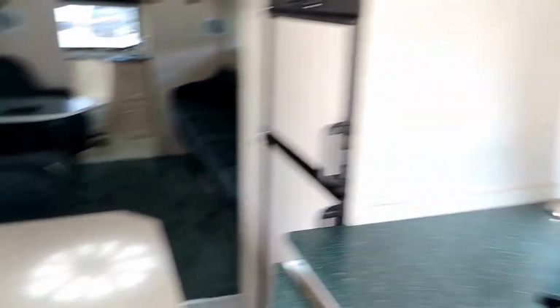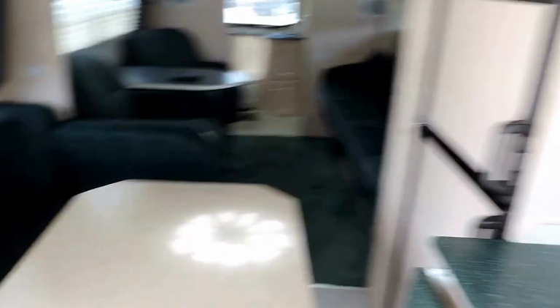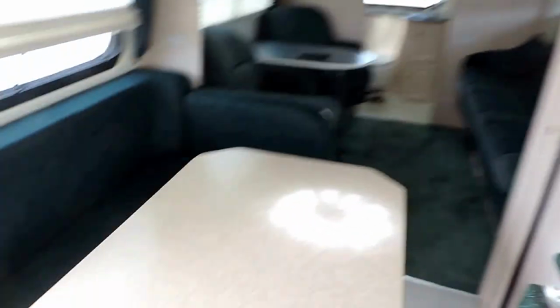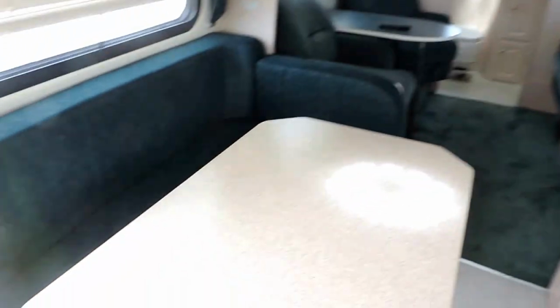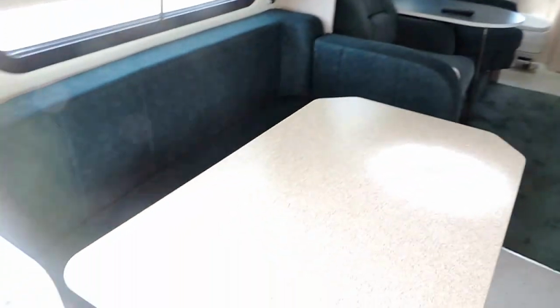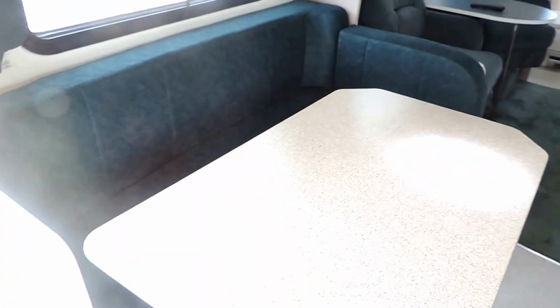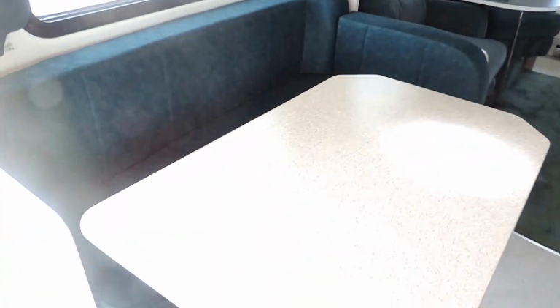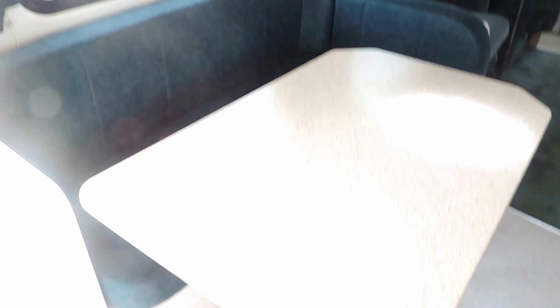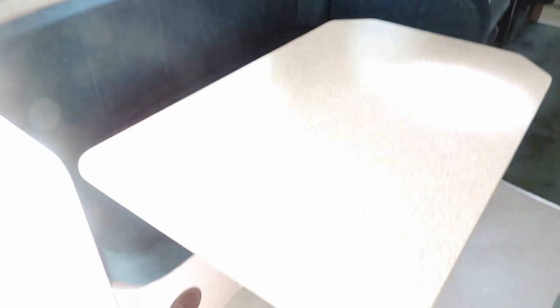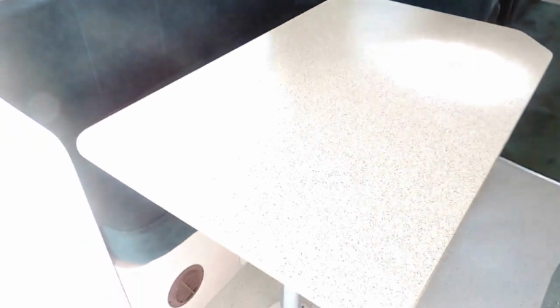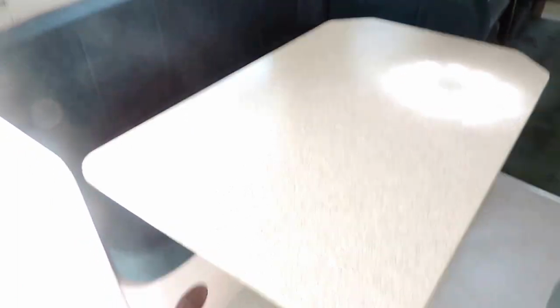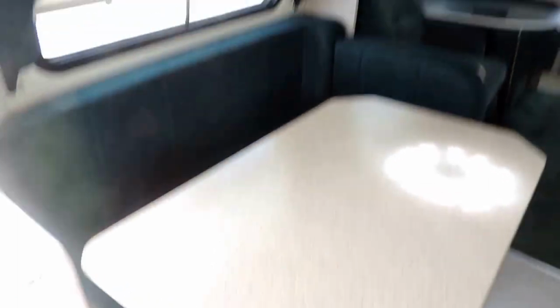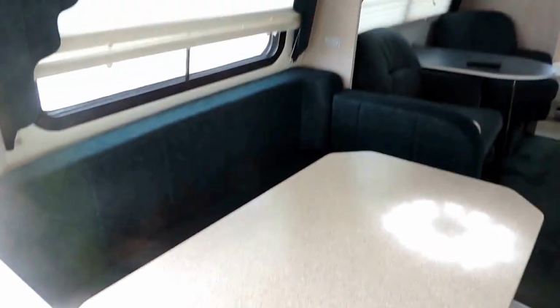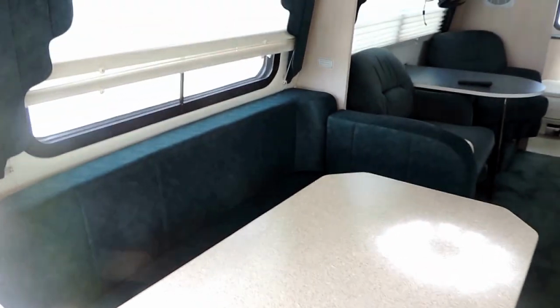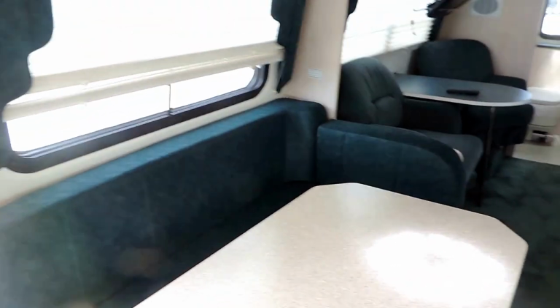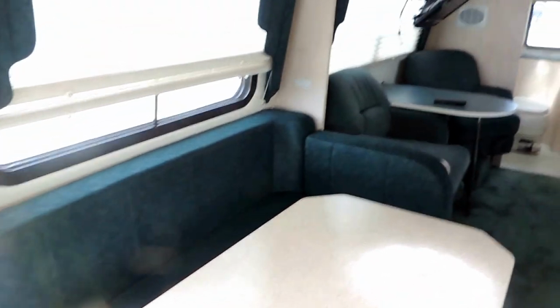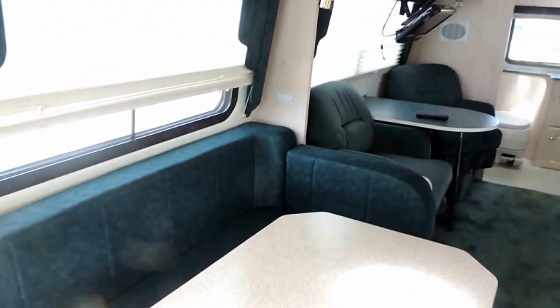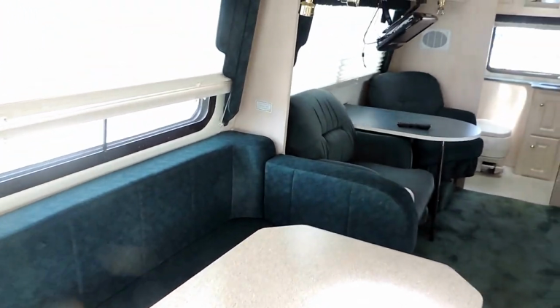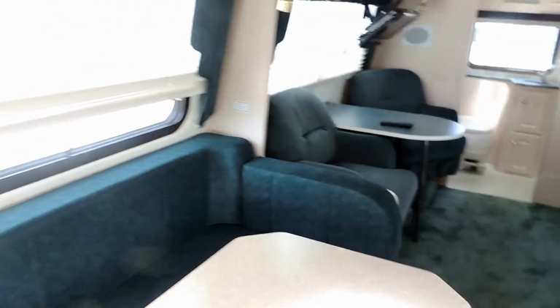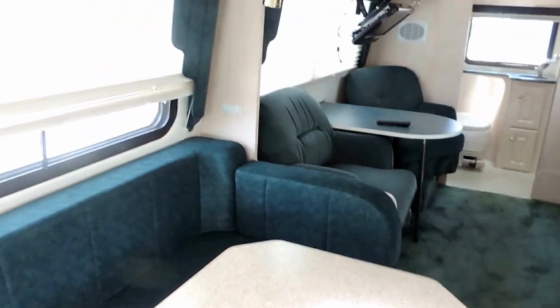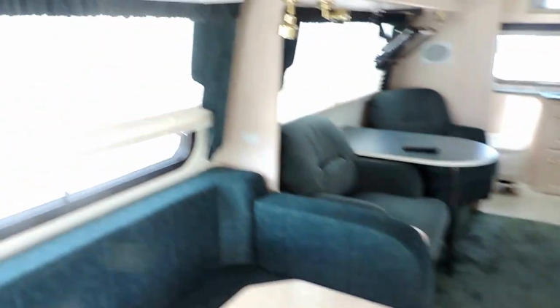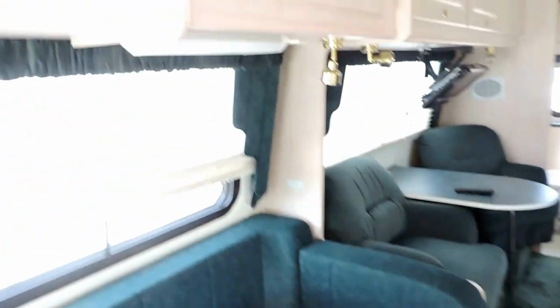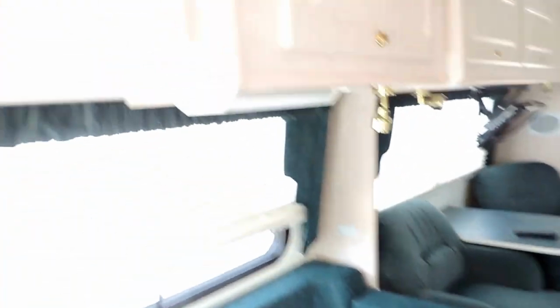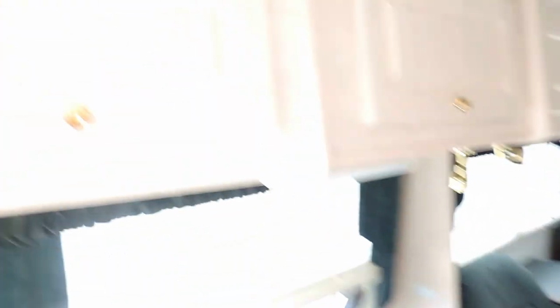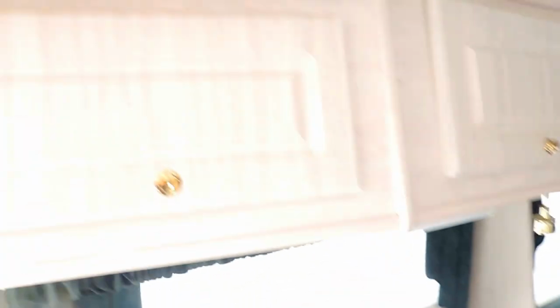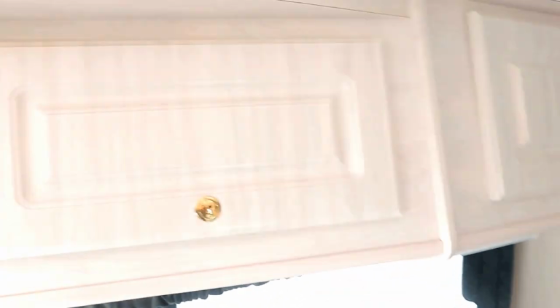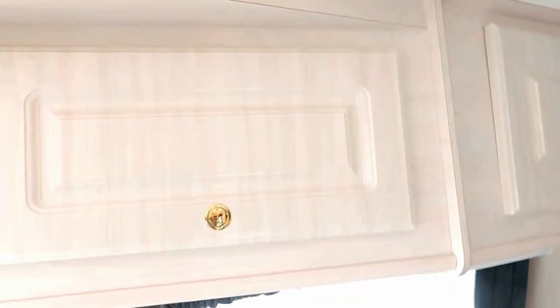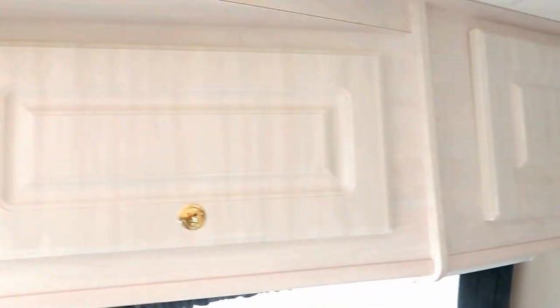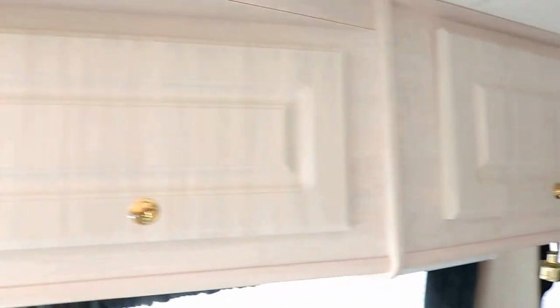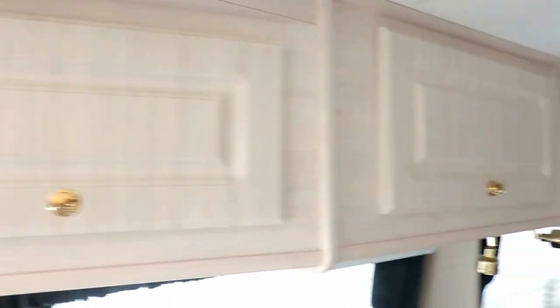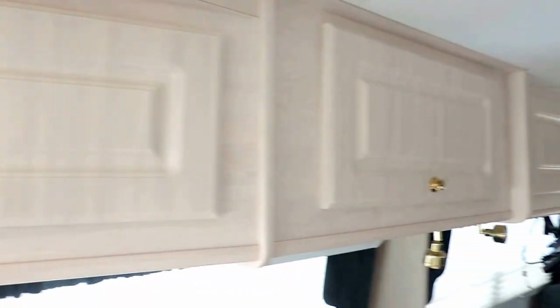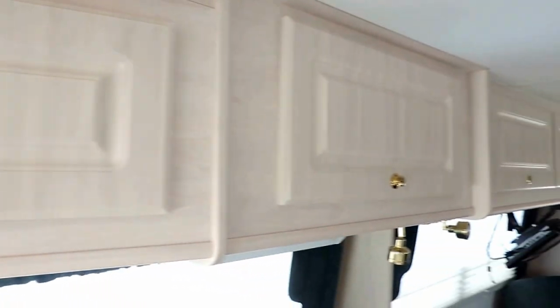This is the table, all set up here to eat at, with beautiful overhead cabinets.